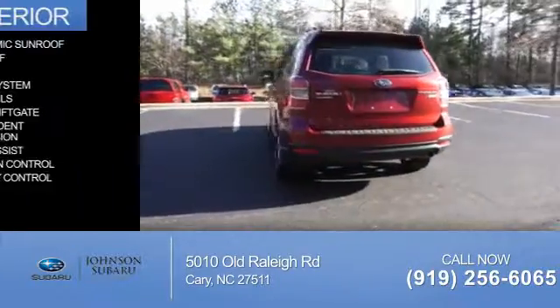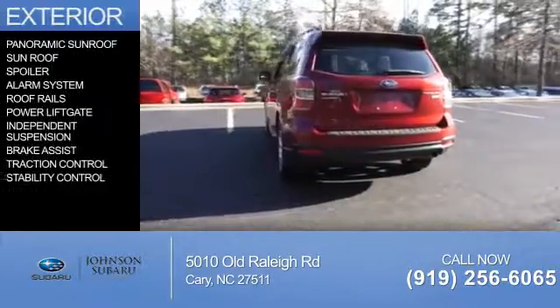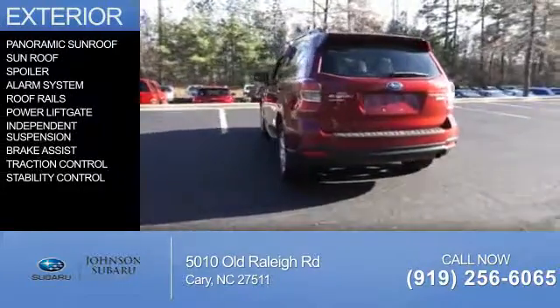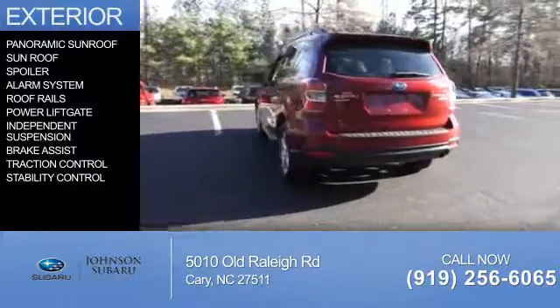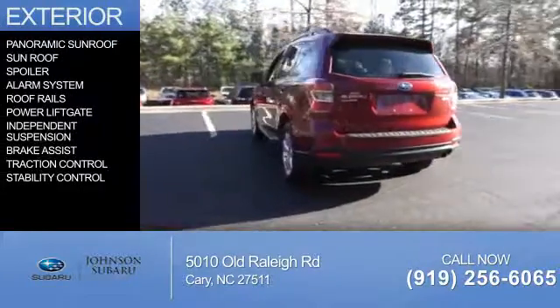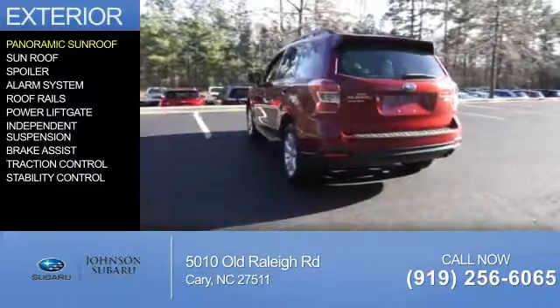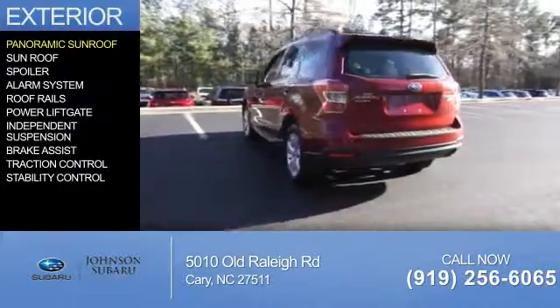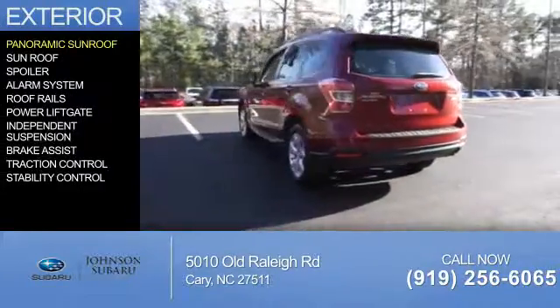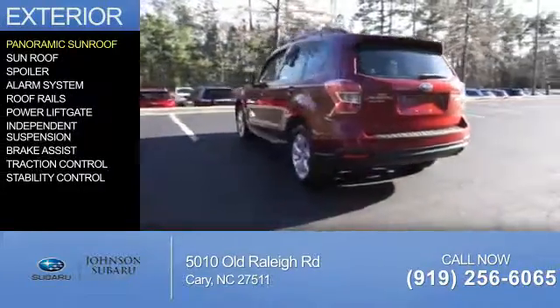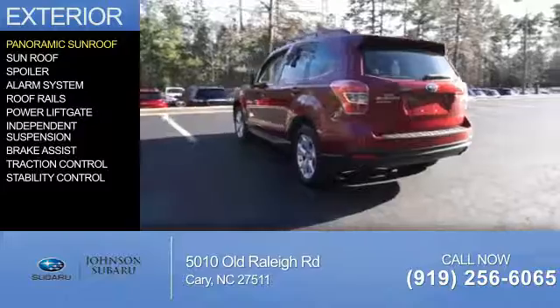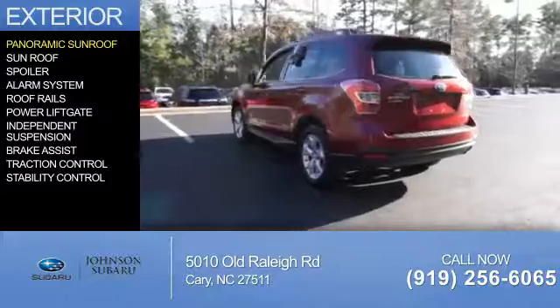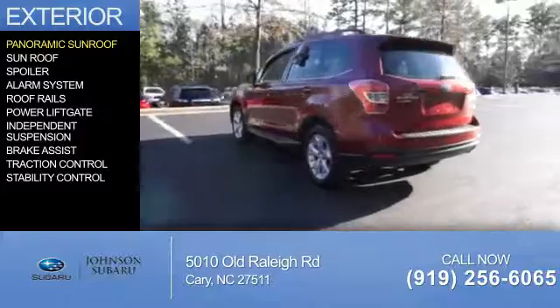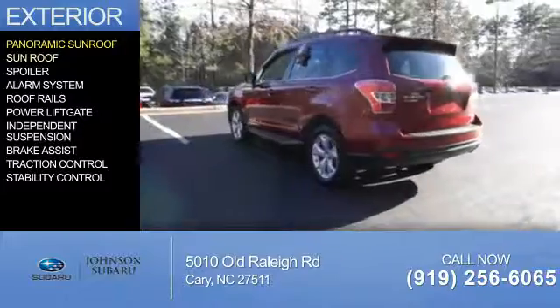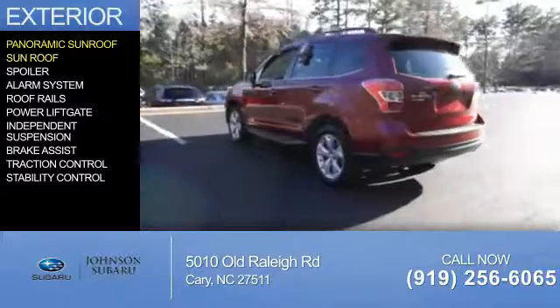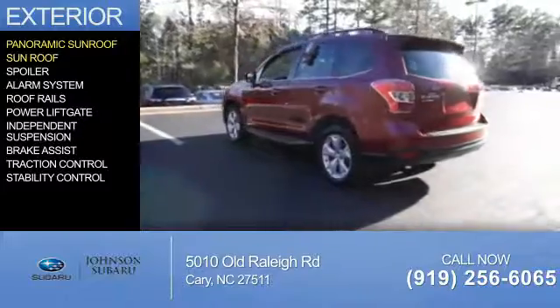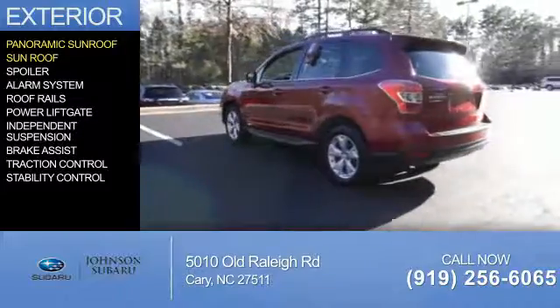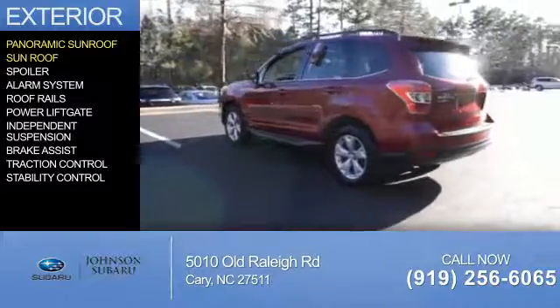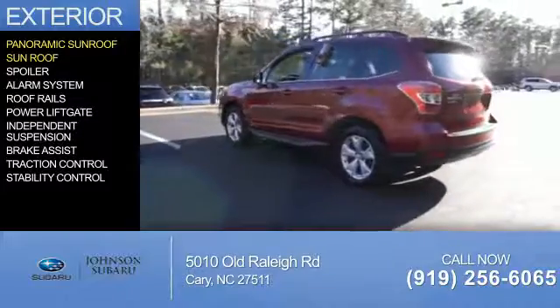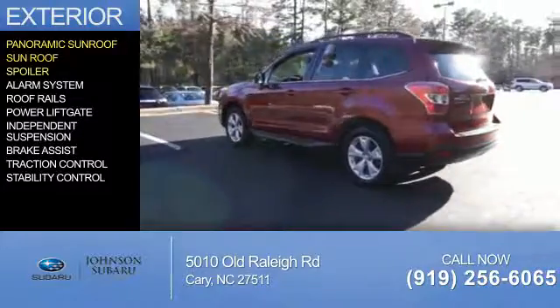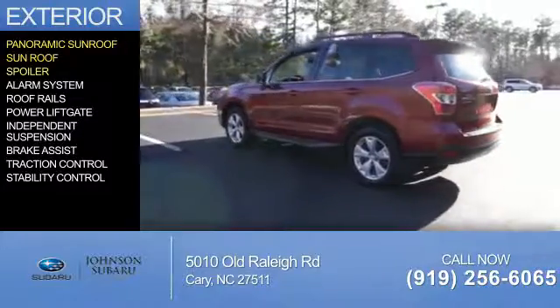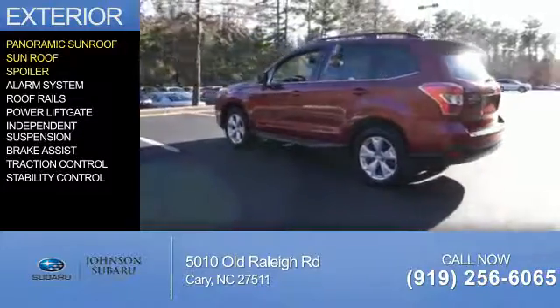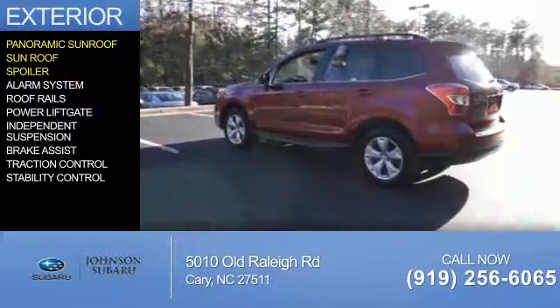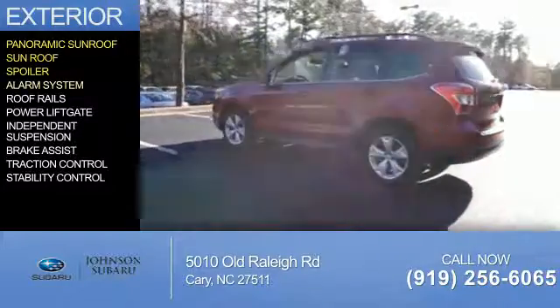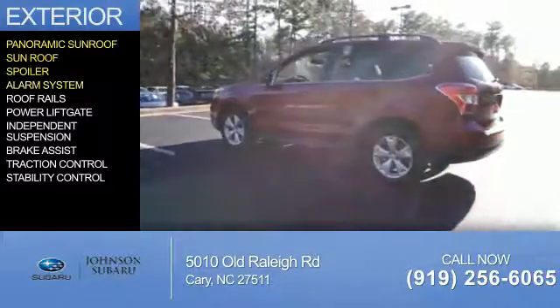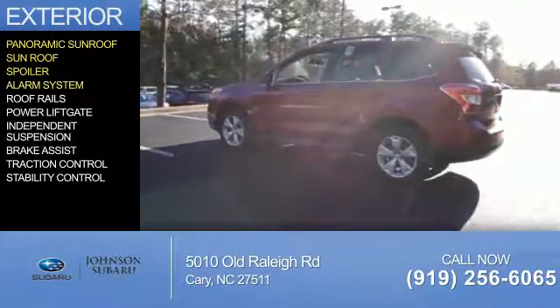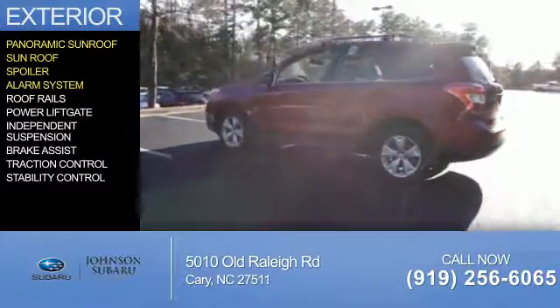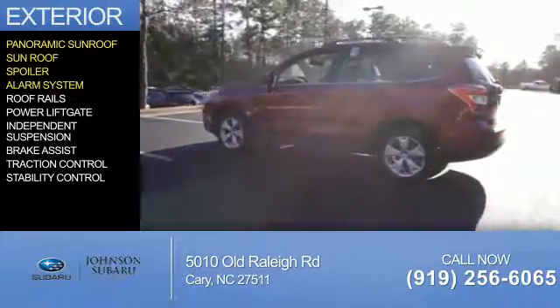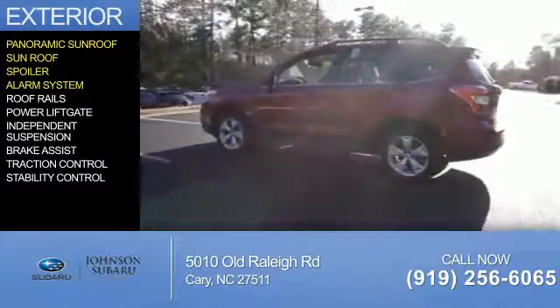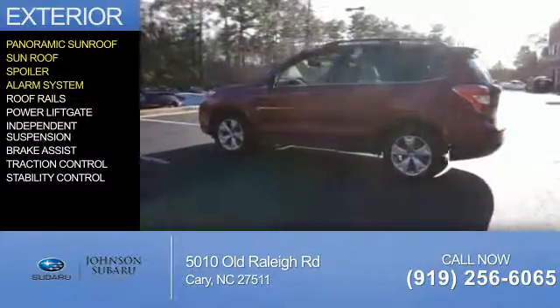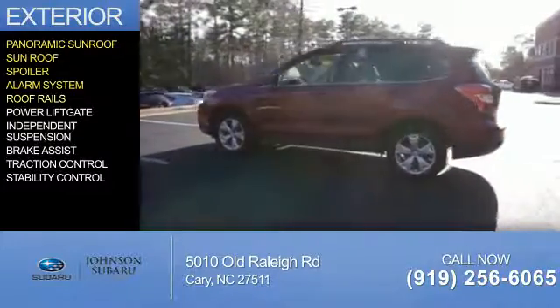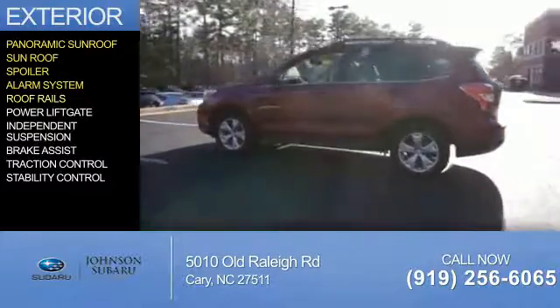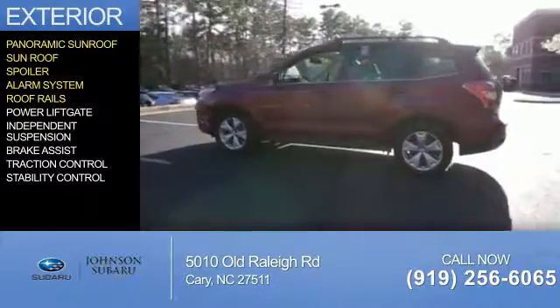The features include a panoramic sunroof, a spoiler, an alarm system, and roof rails.